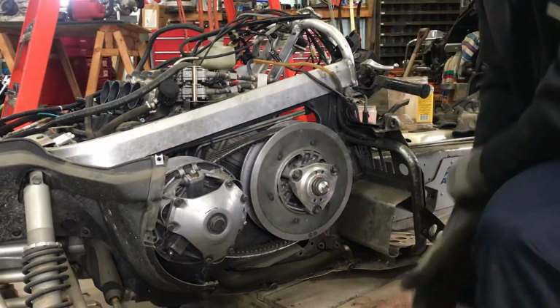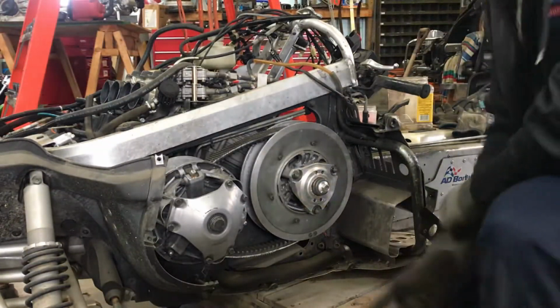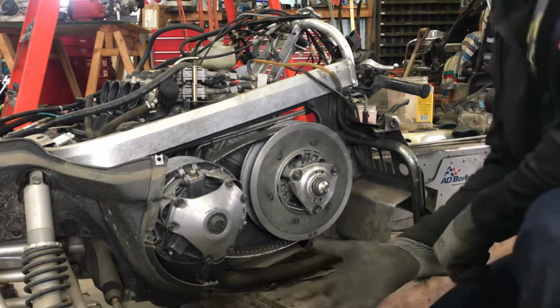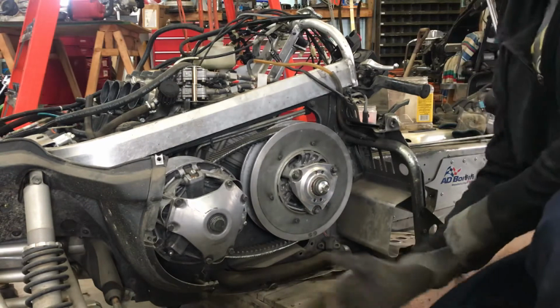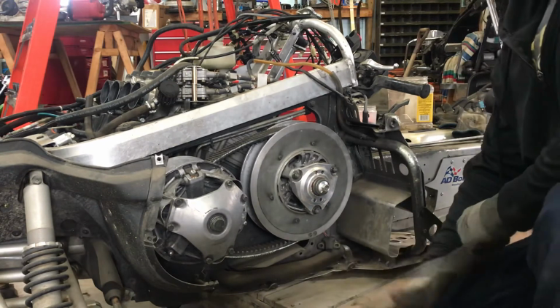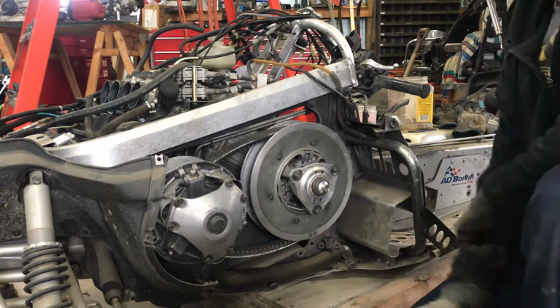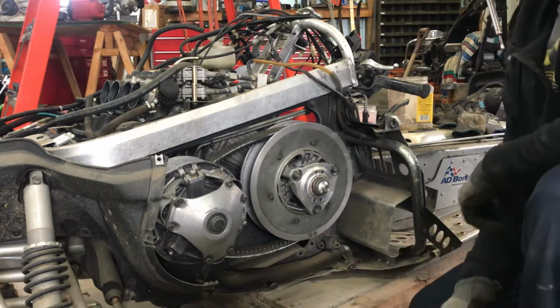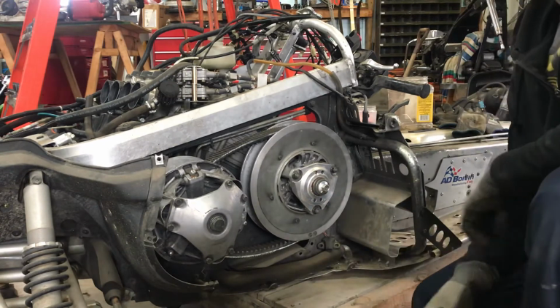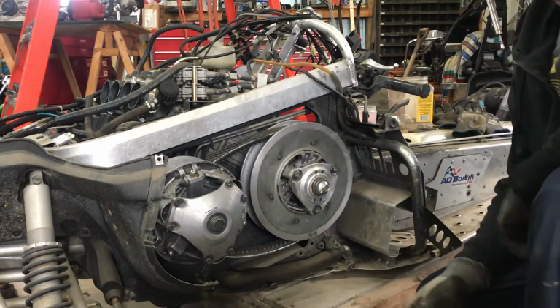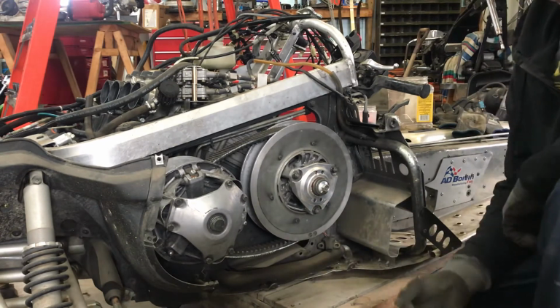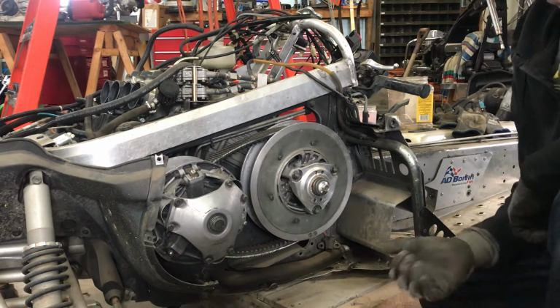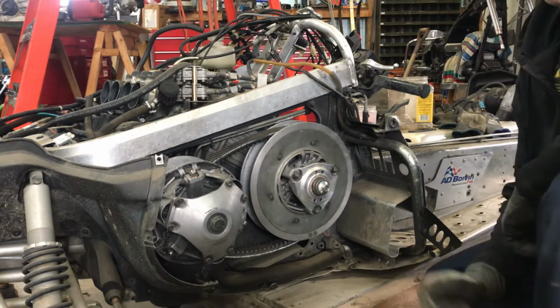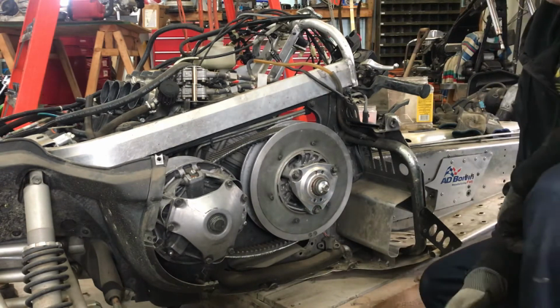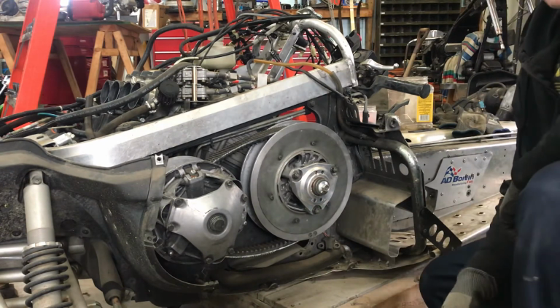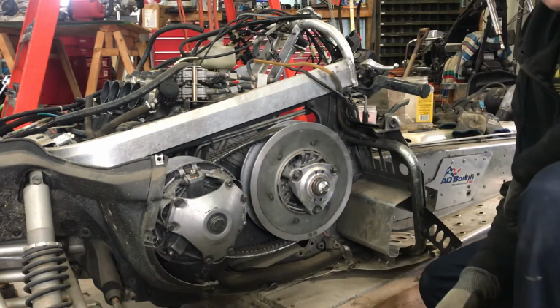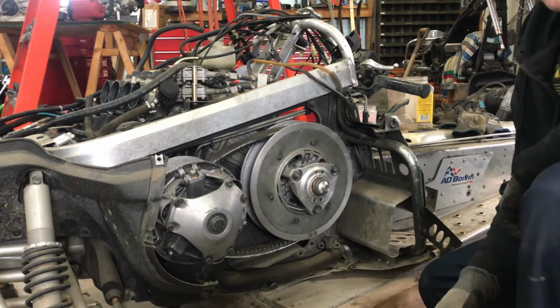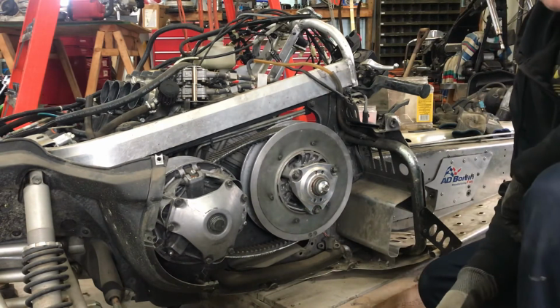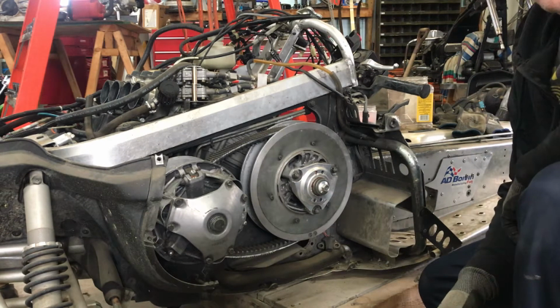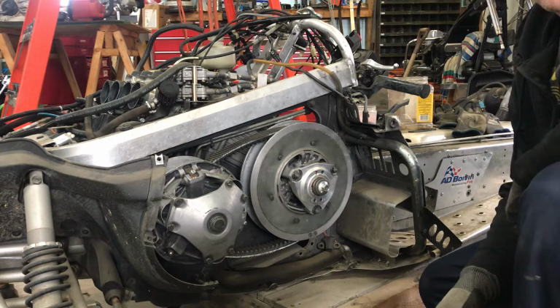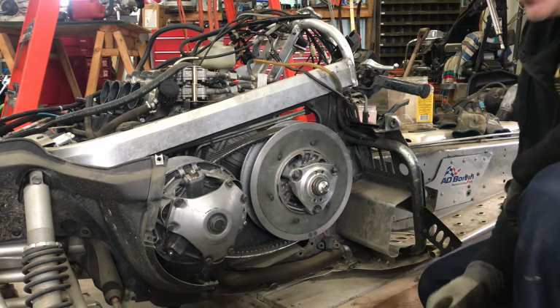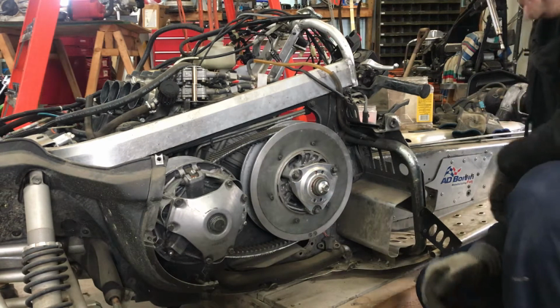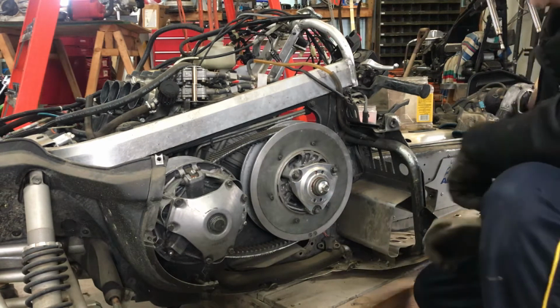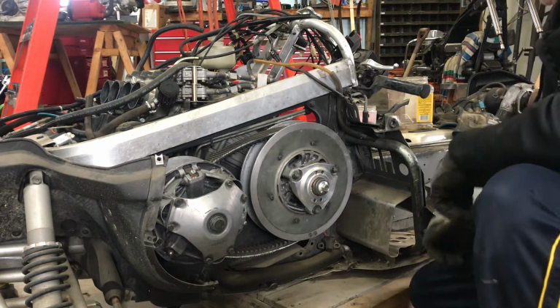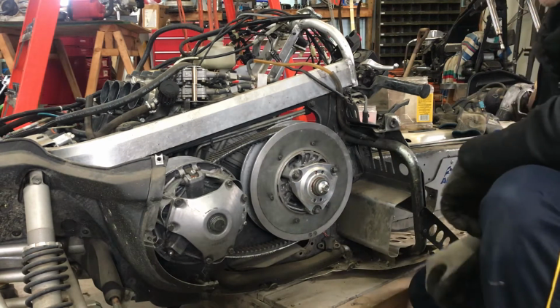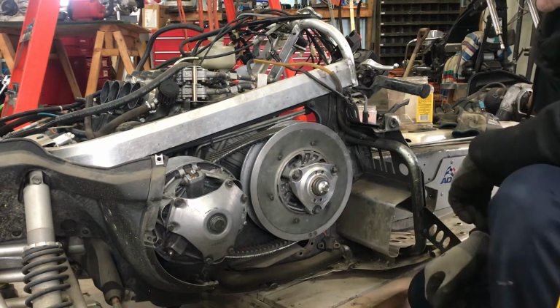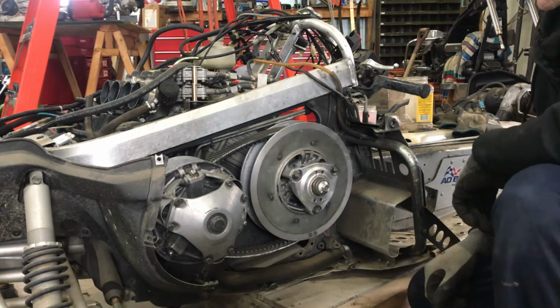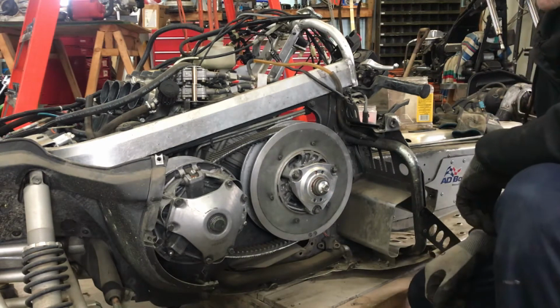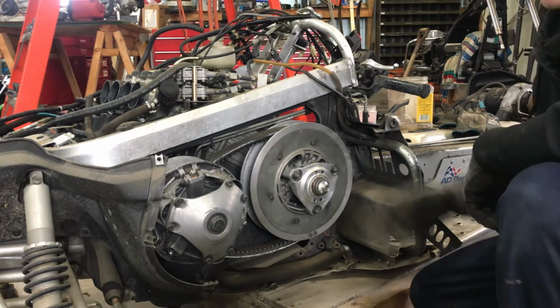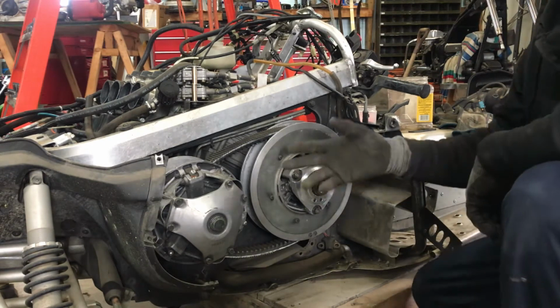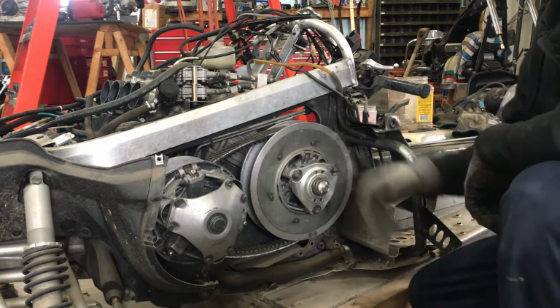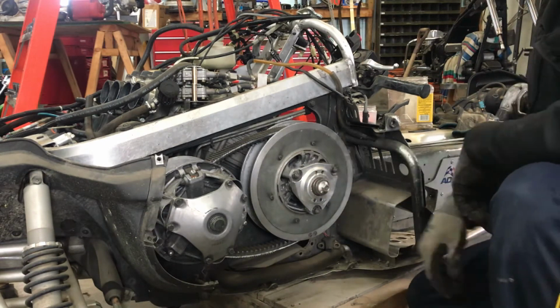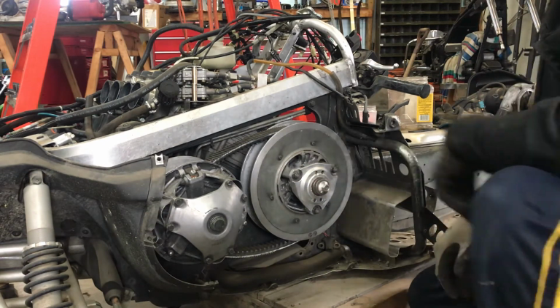I'm going to remove the clutches off this Yamaha RX1. First, remove the belt.